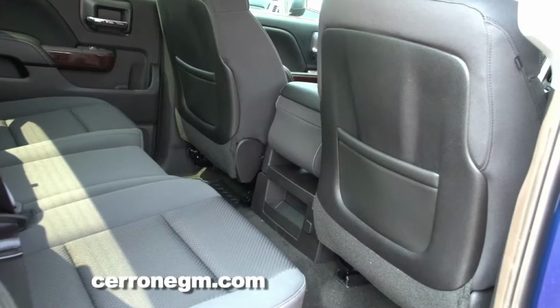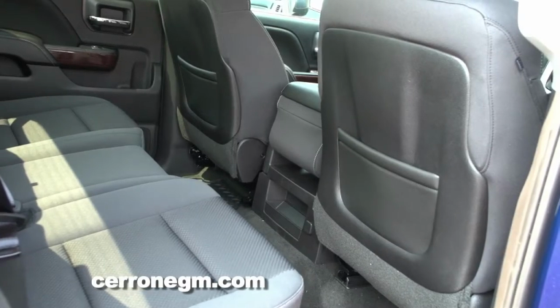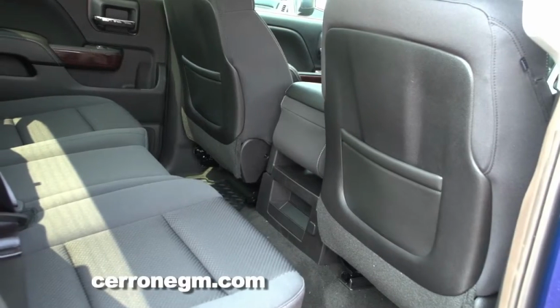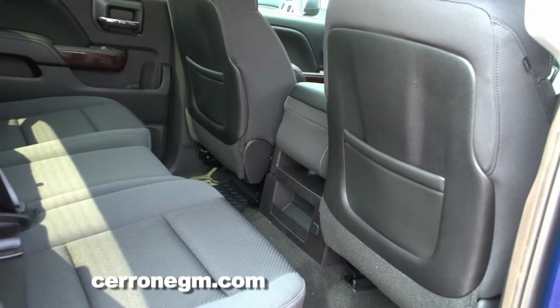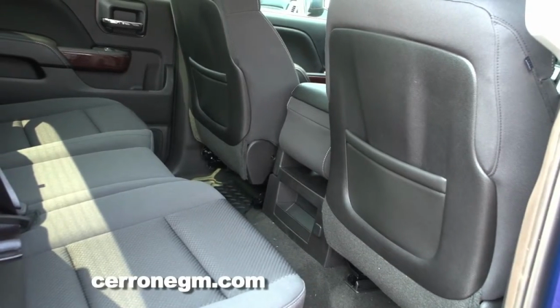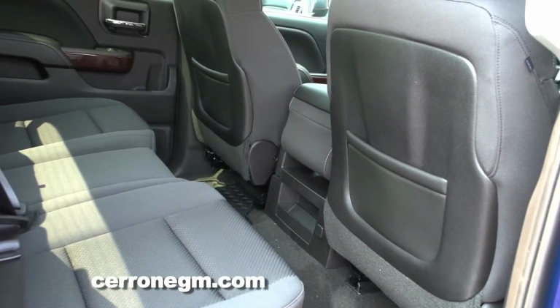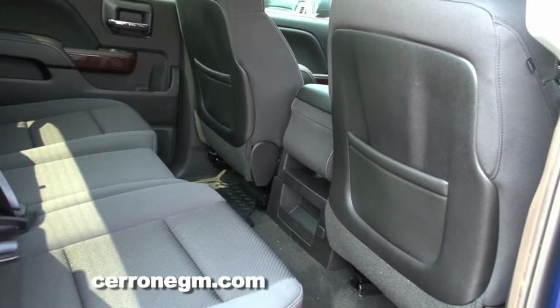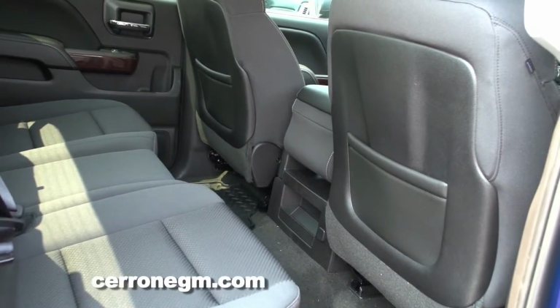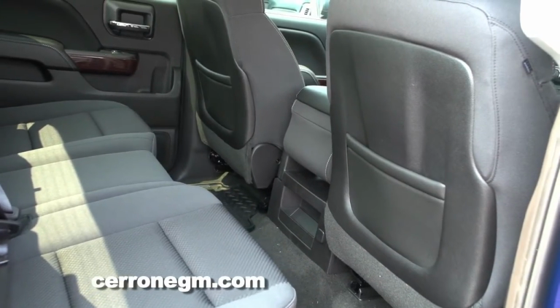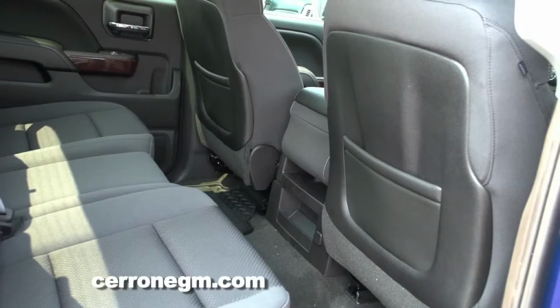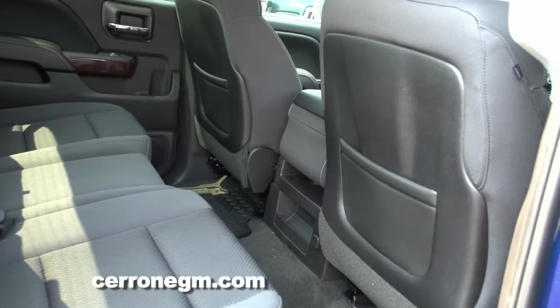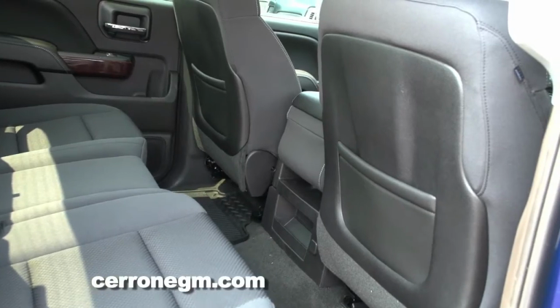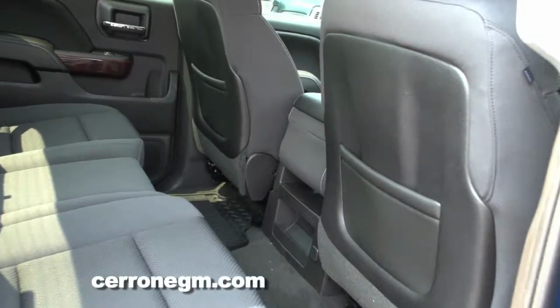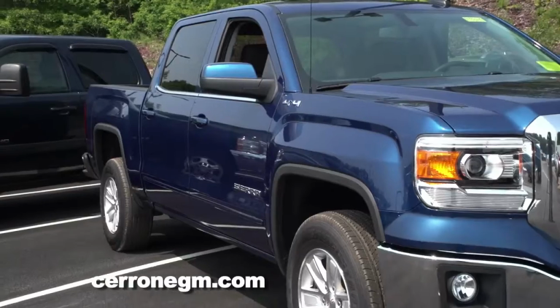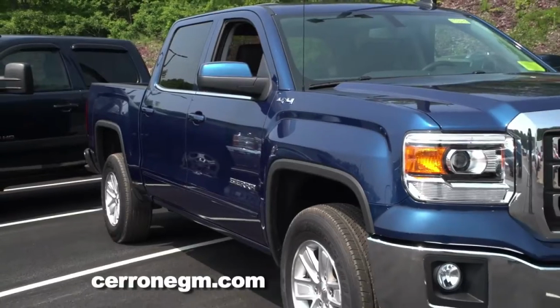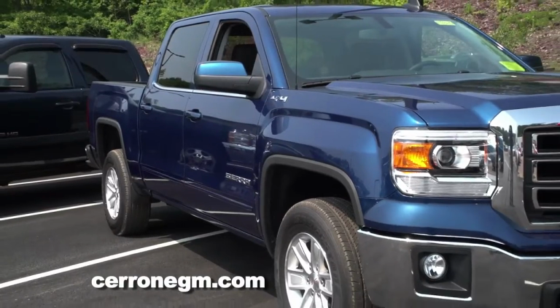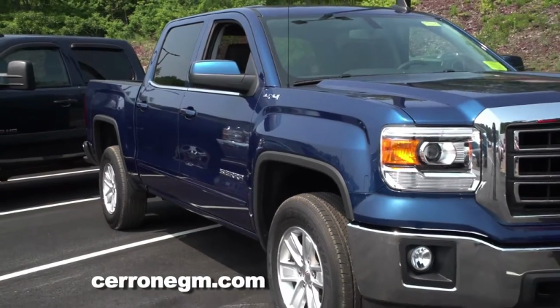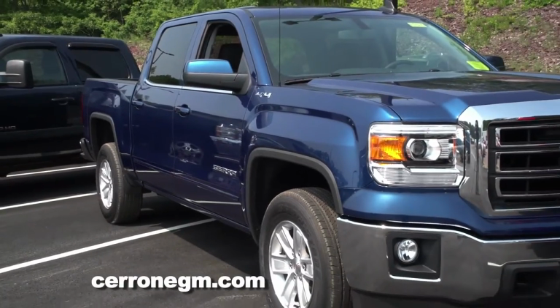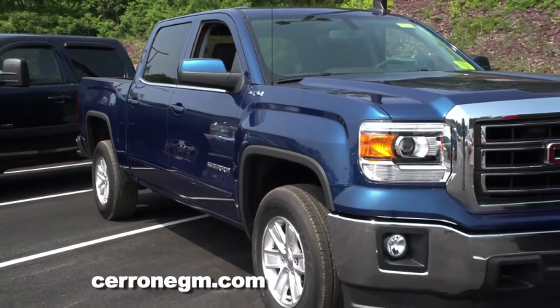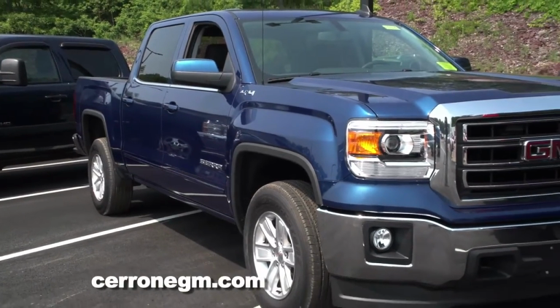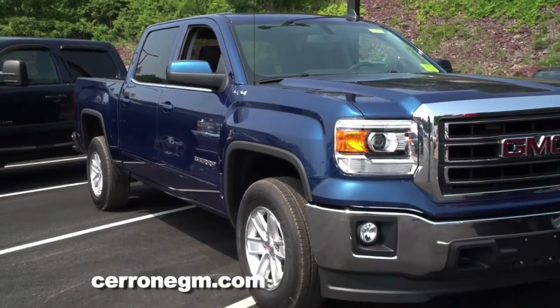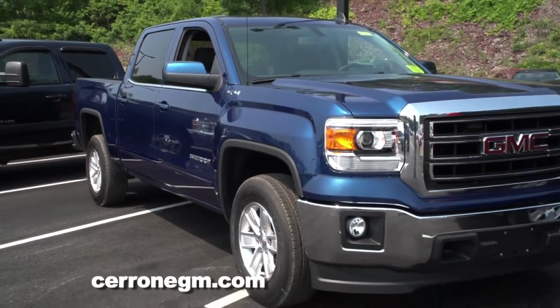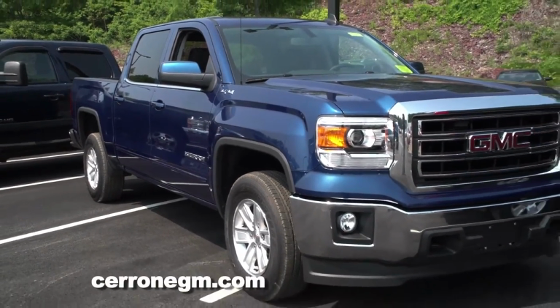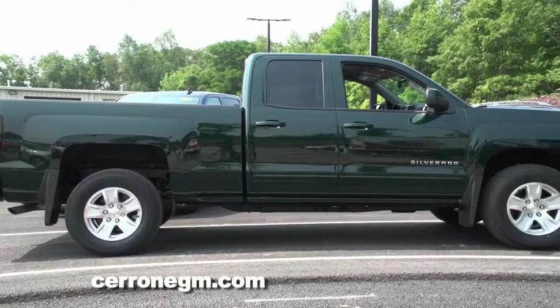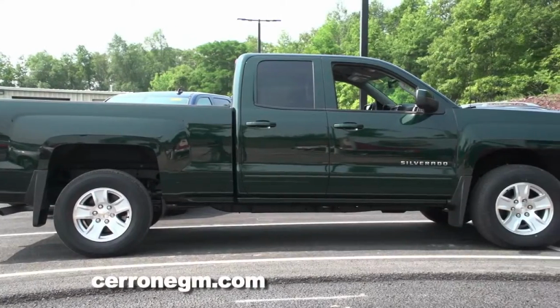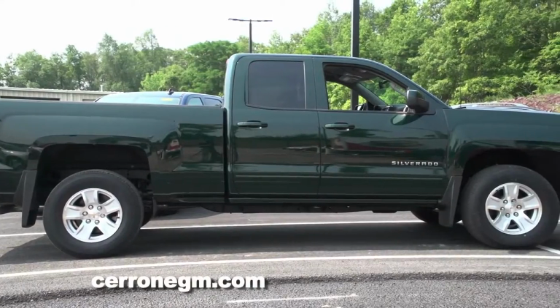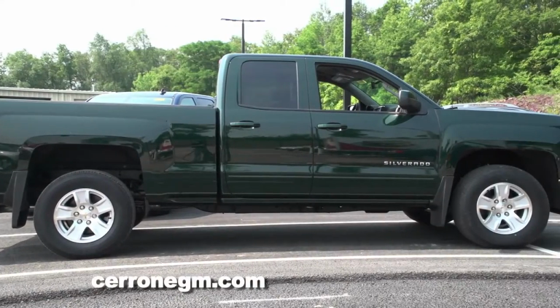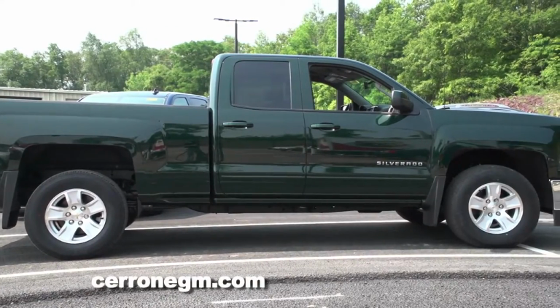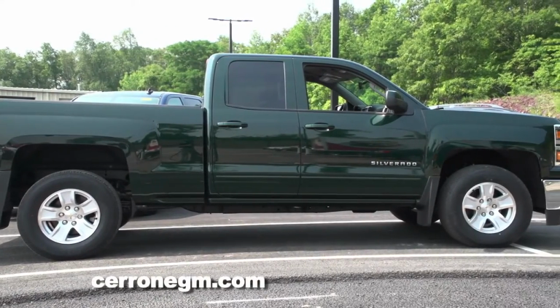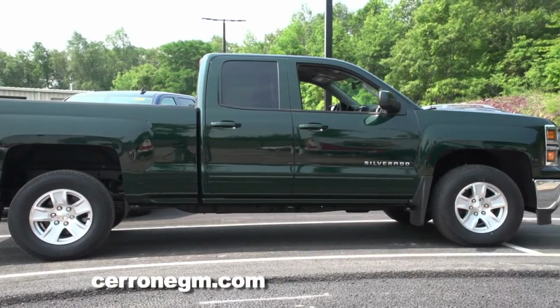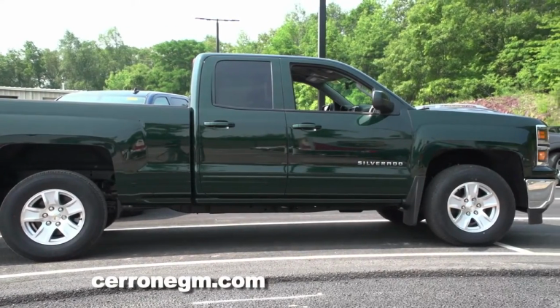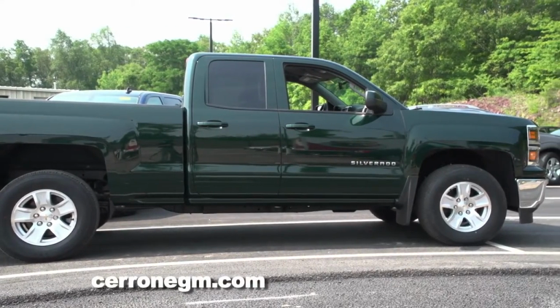Trim levels are available like SLE, SLT, Denali, High Country, and all that stuff.